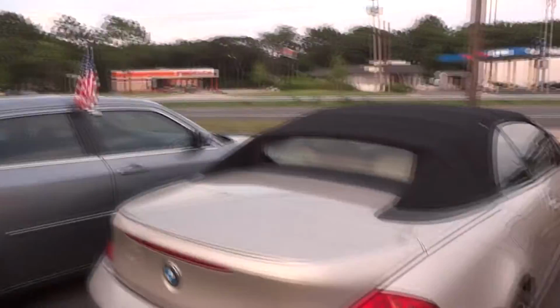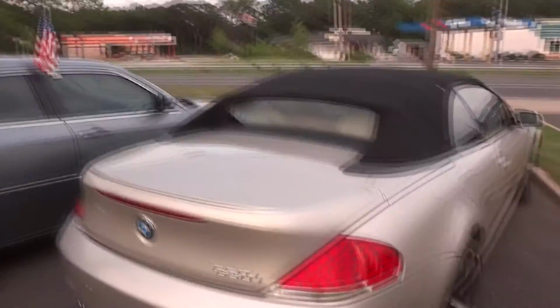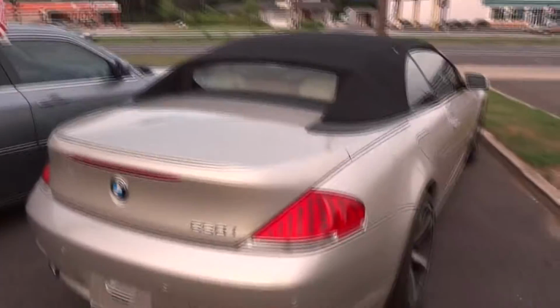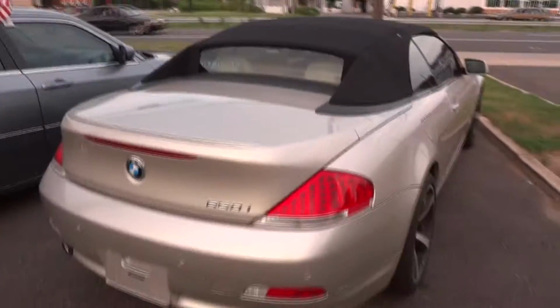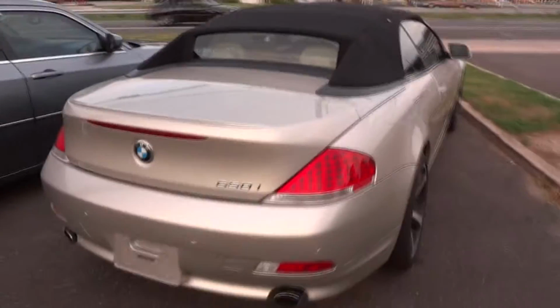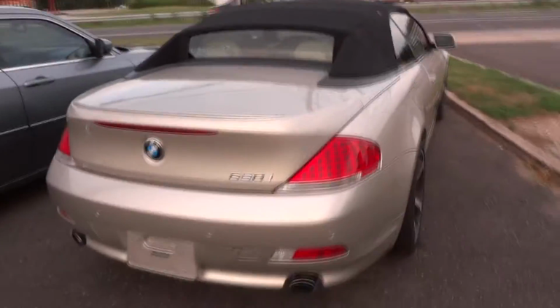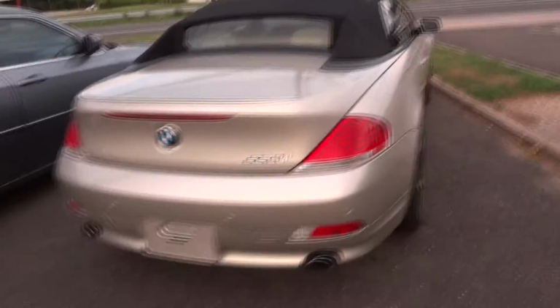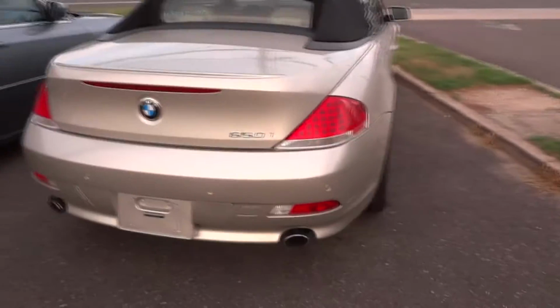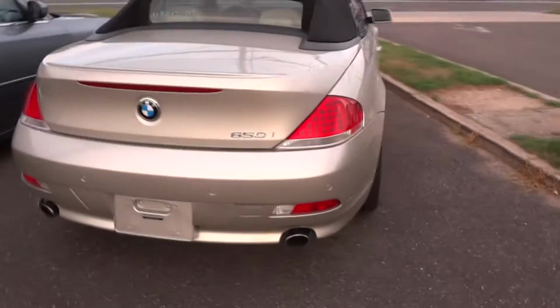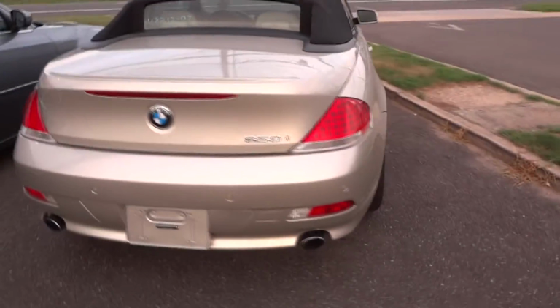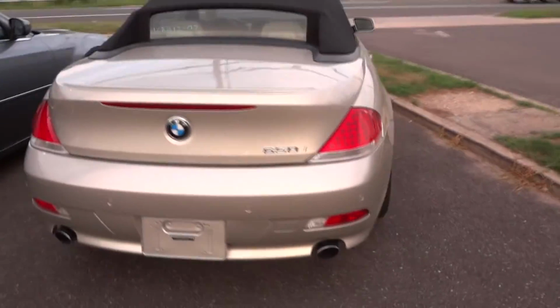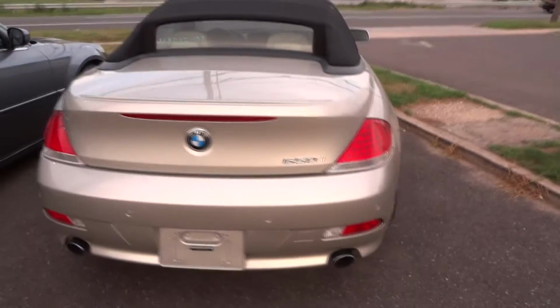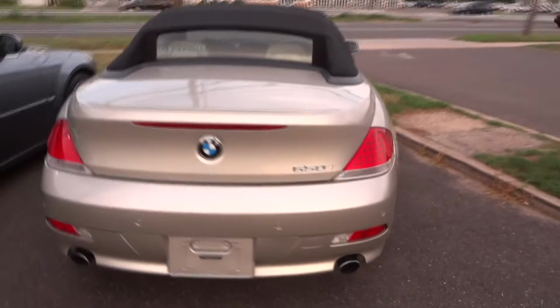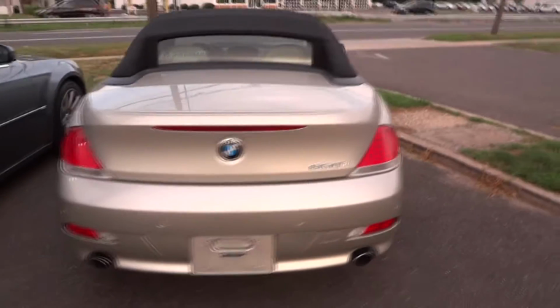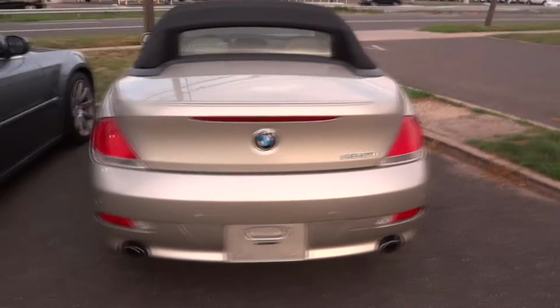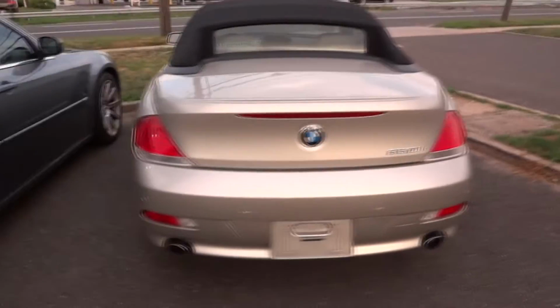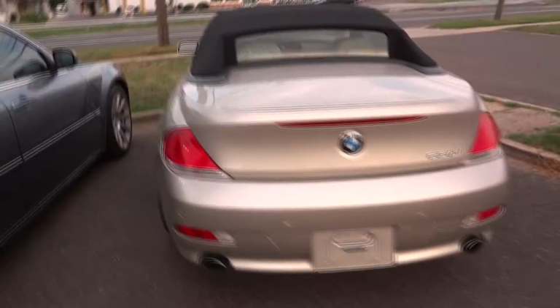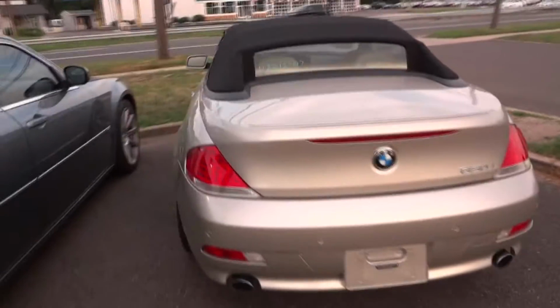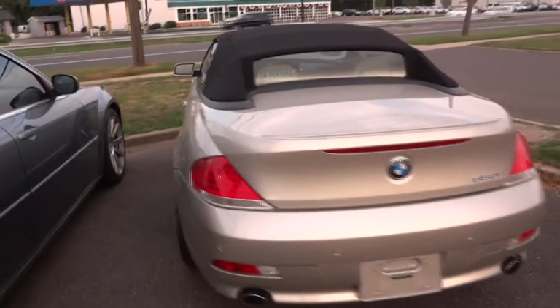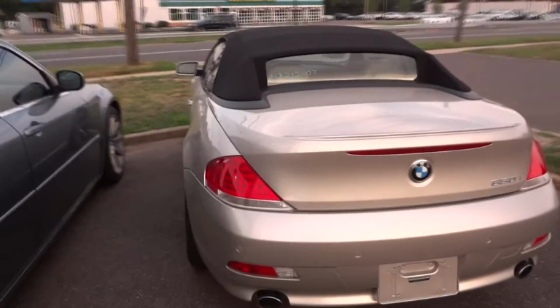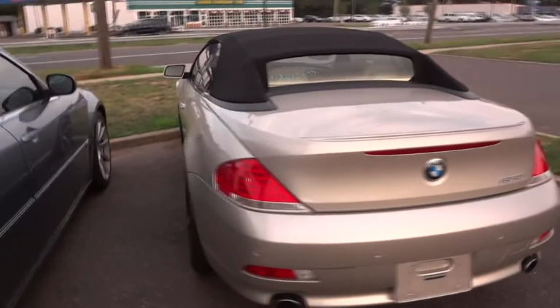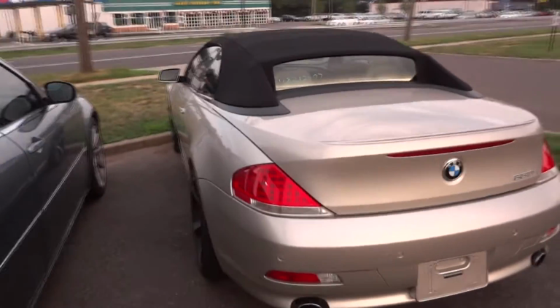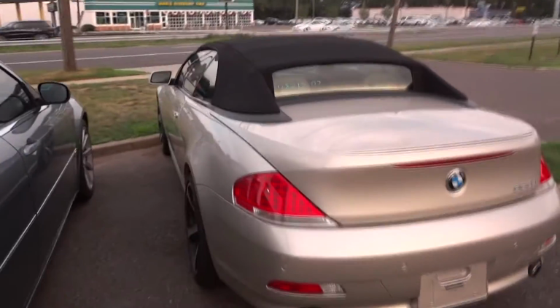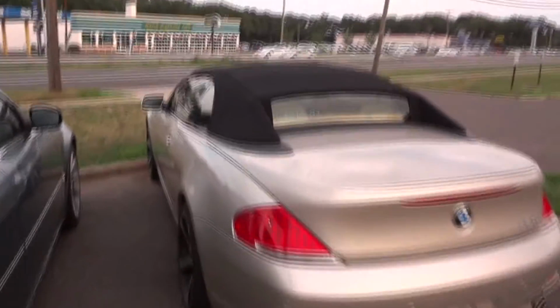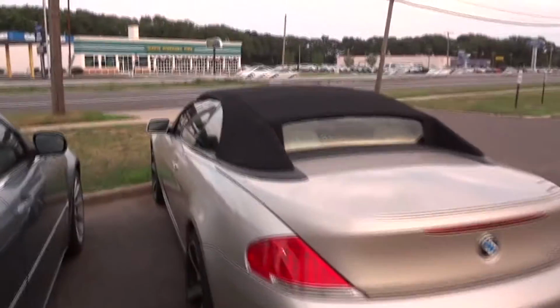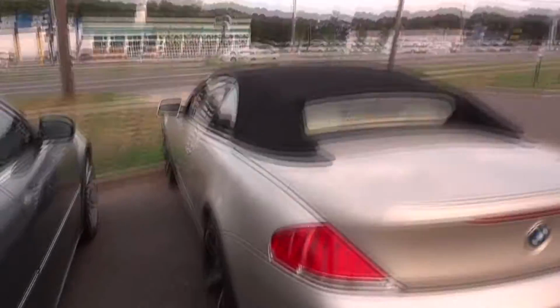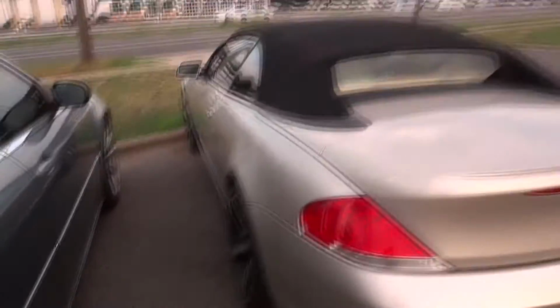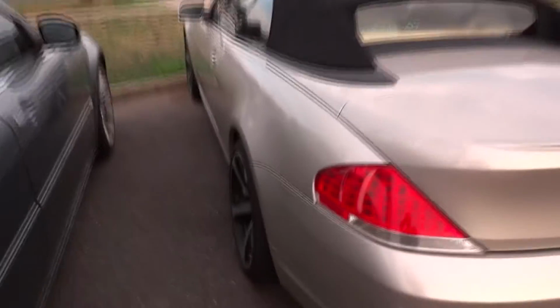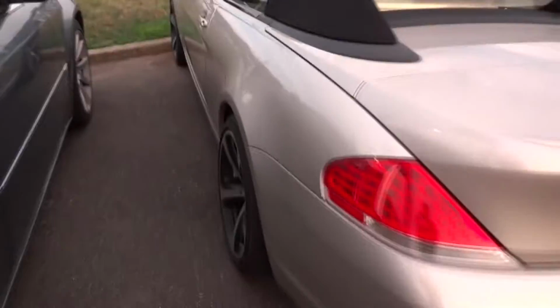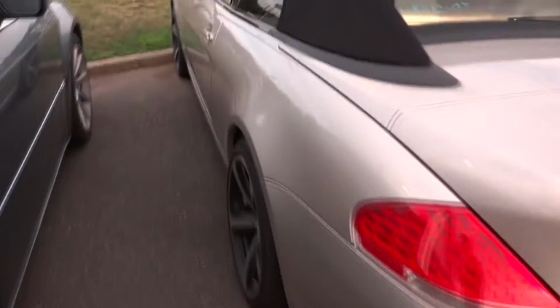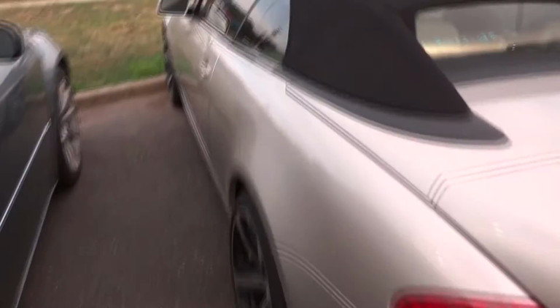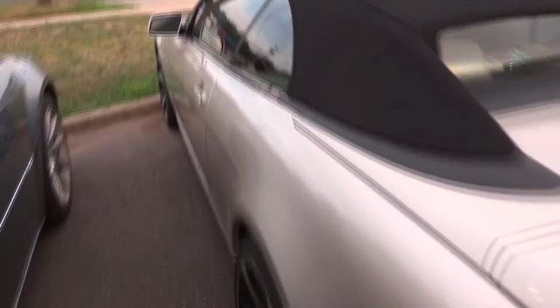Wires on bikes, chrome-tipped dual exhaust, LED tail lamps too. This is a sweet BMW.